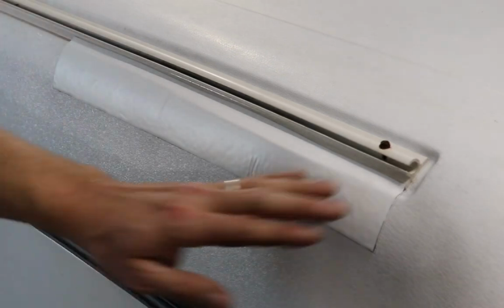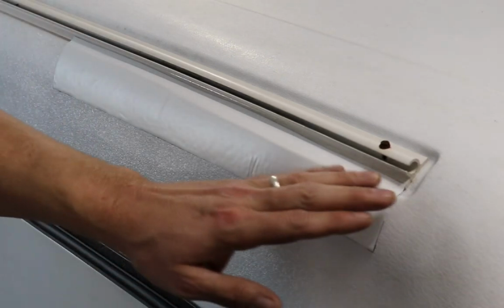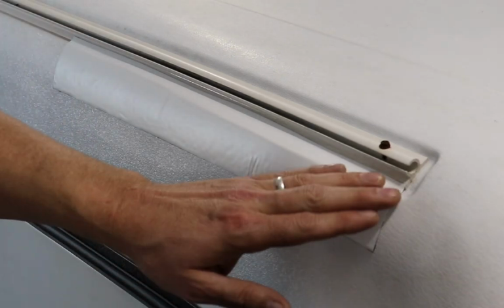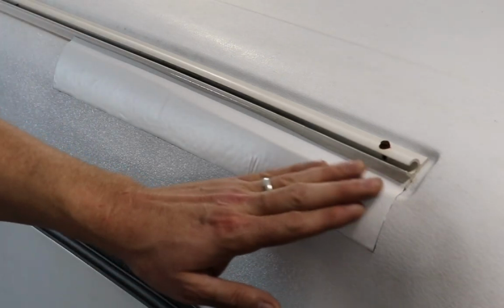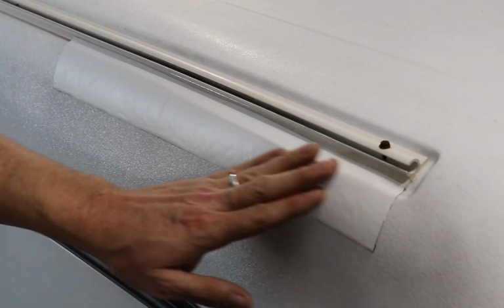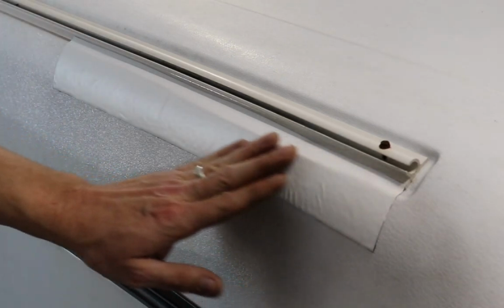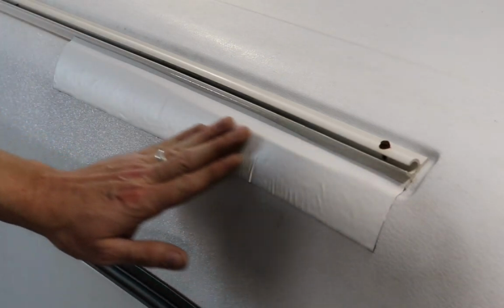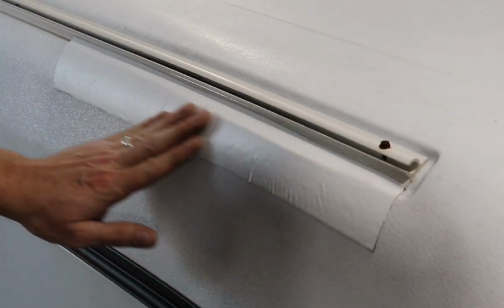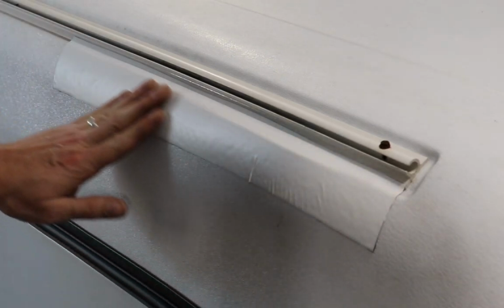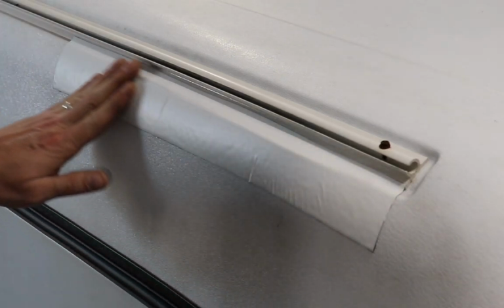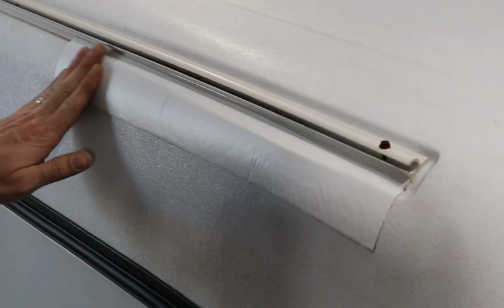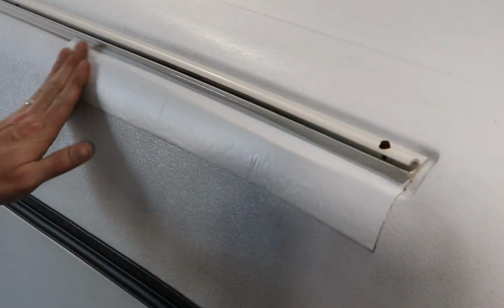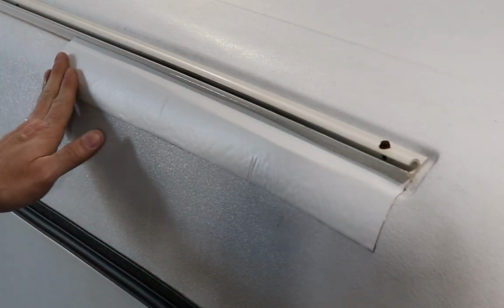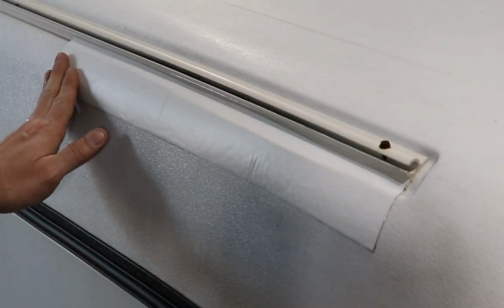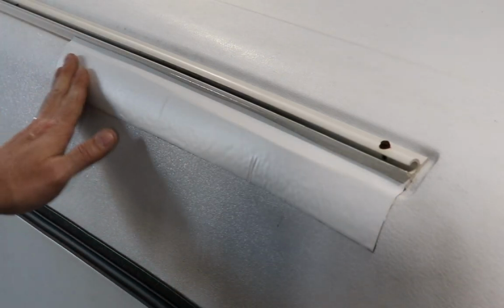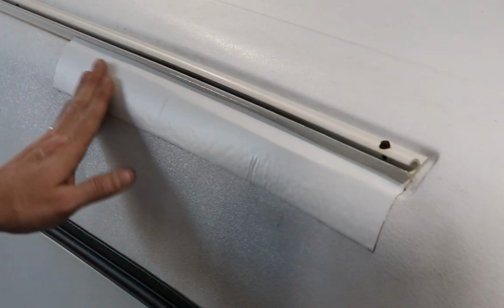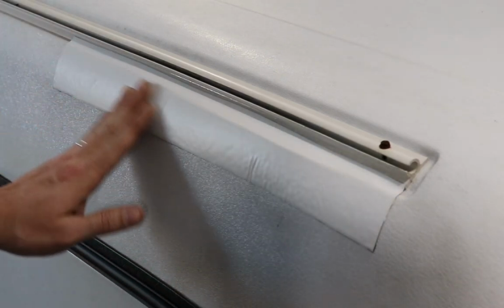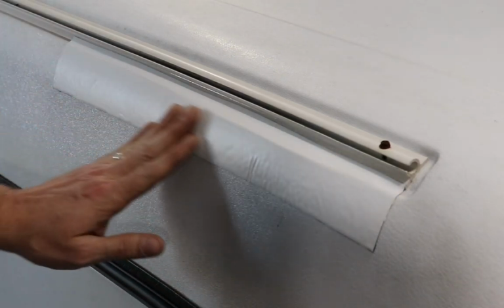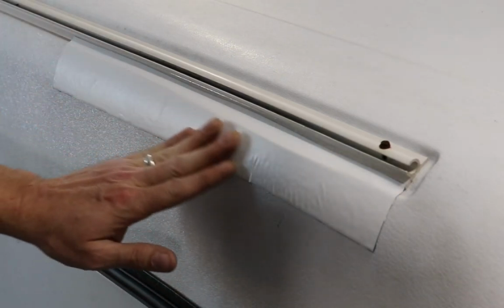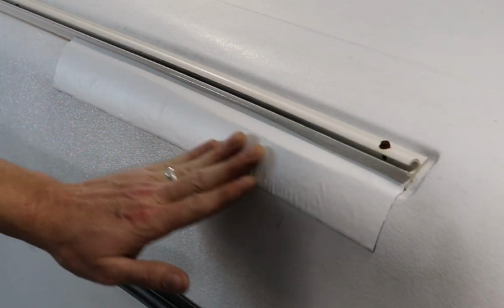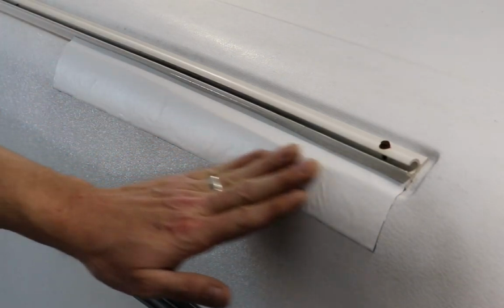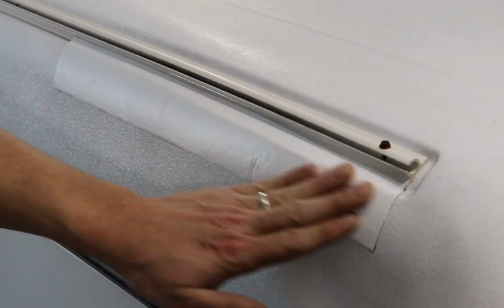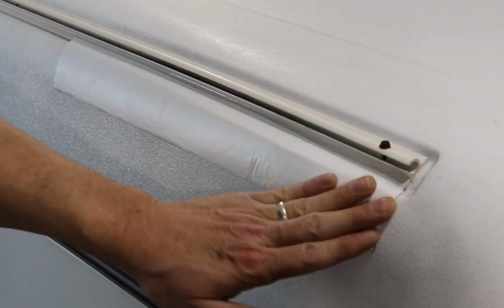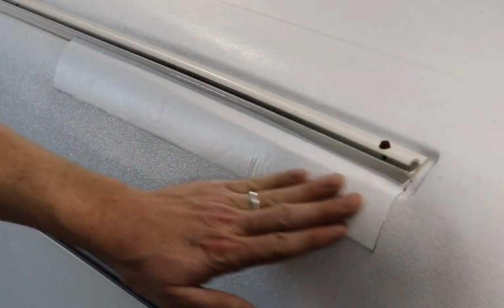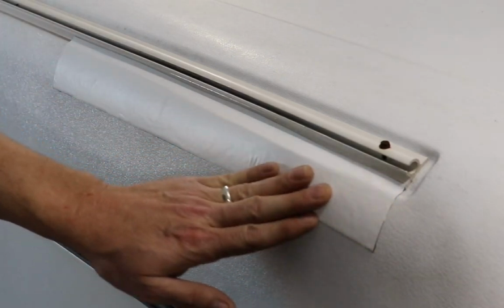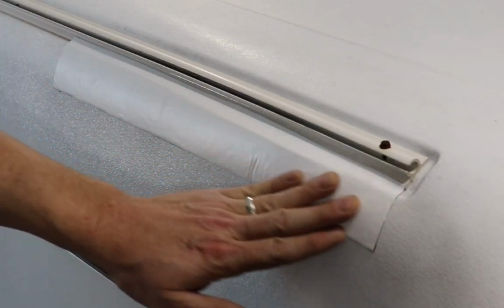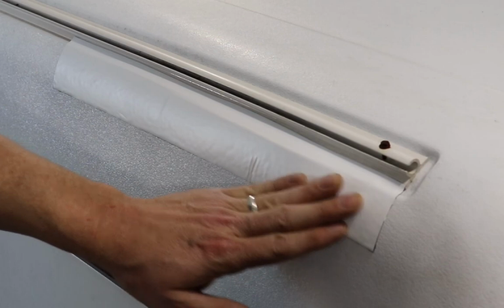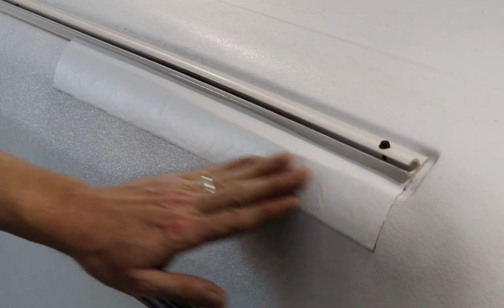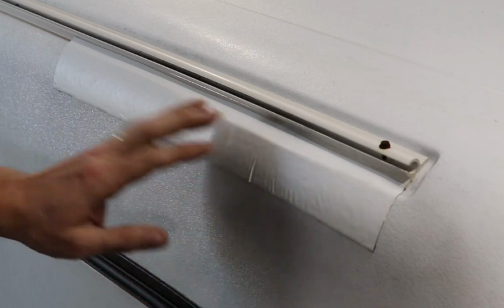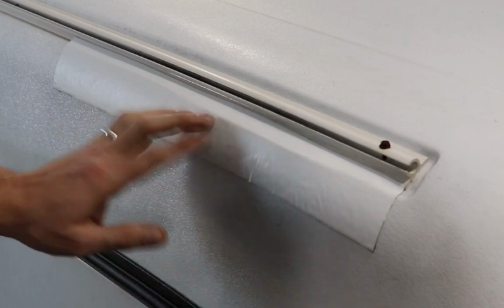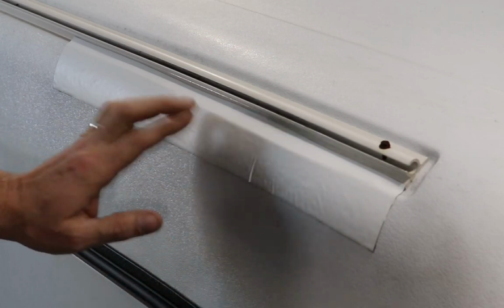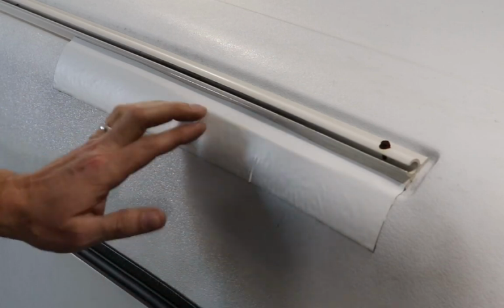And it's installed. It's on nice and tight and water can no longer get into this roof.